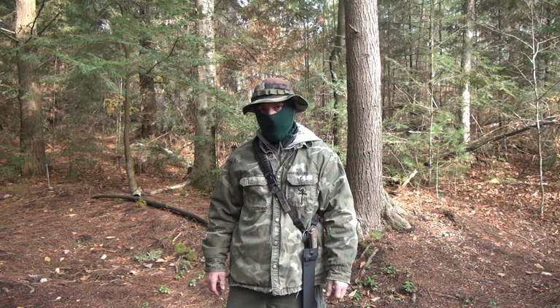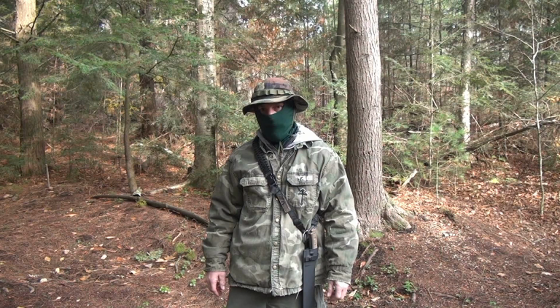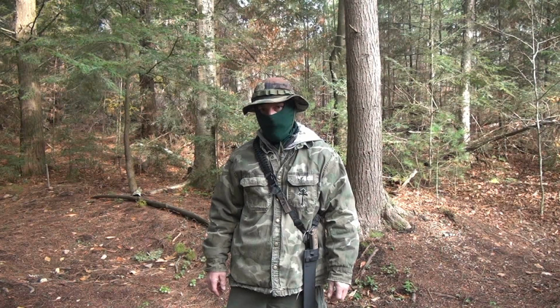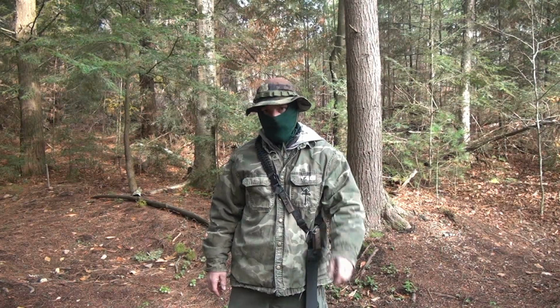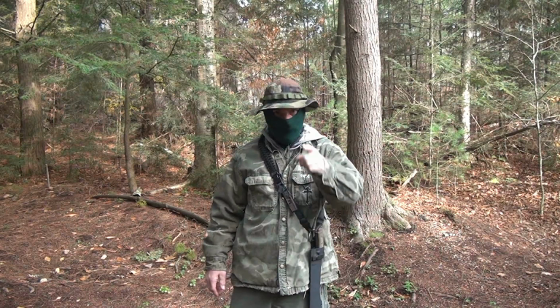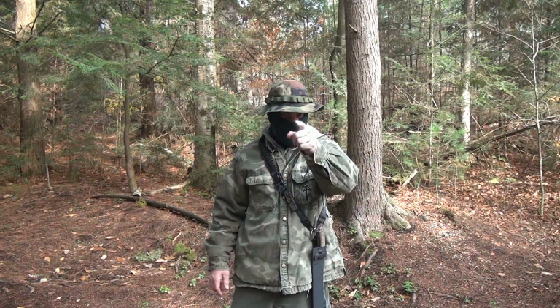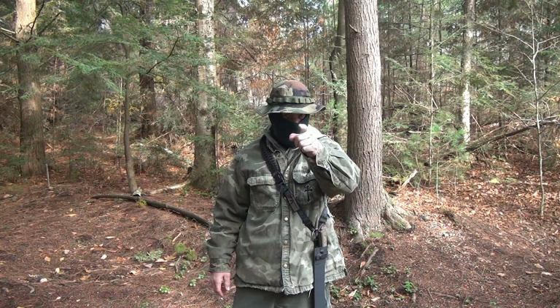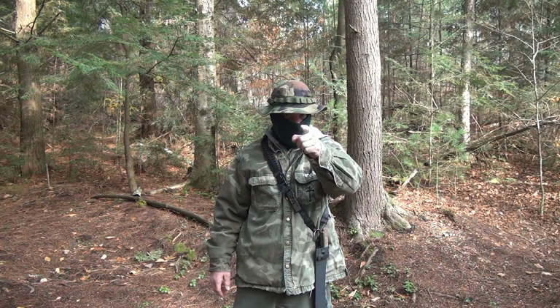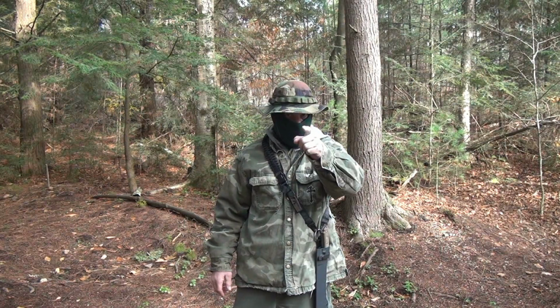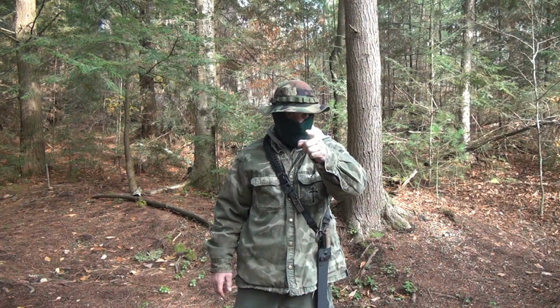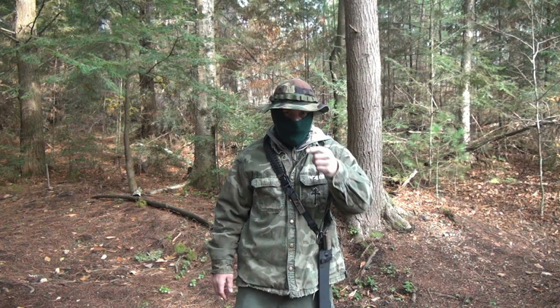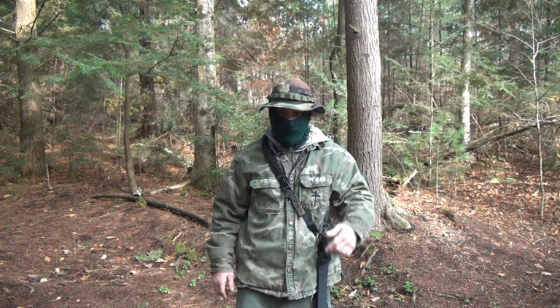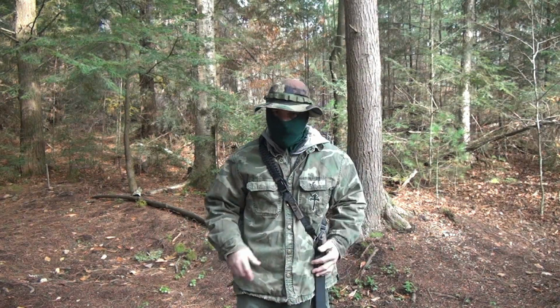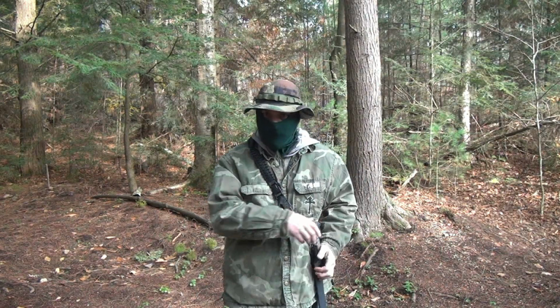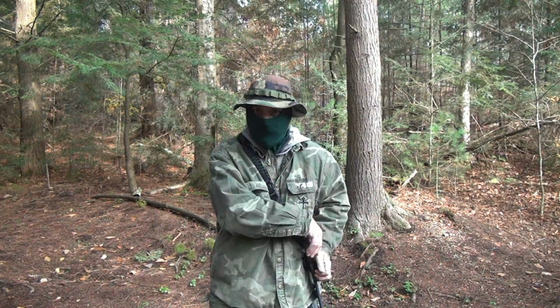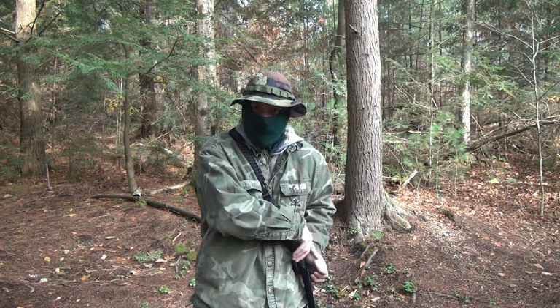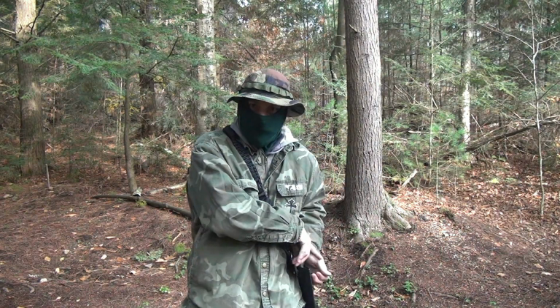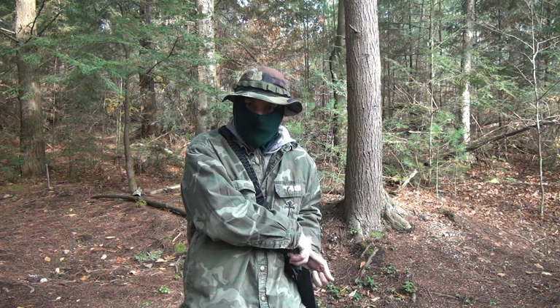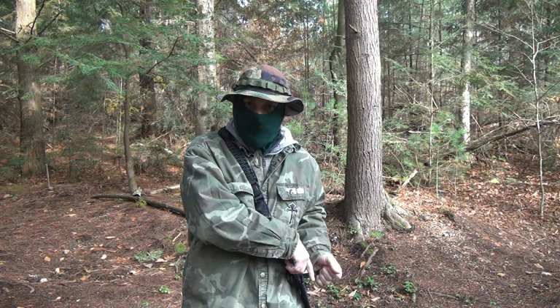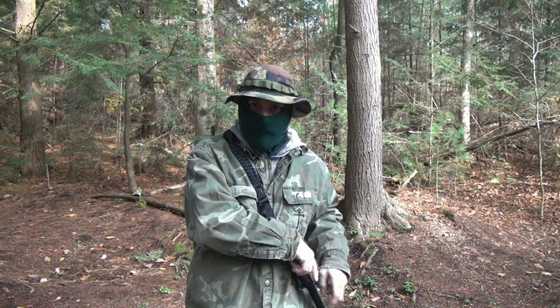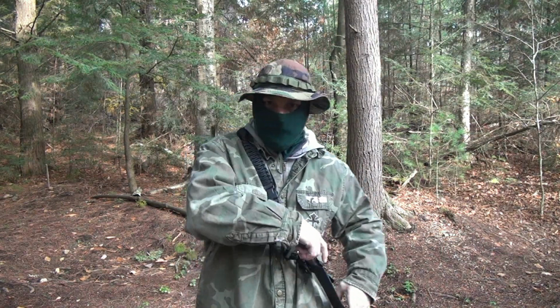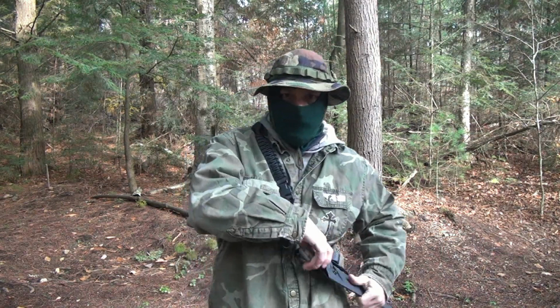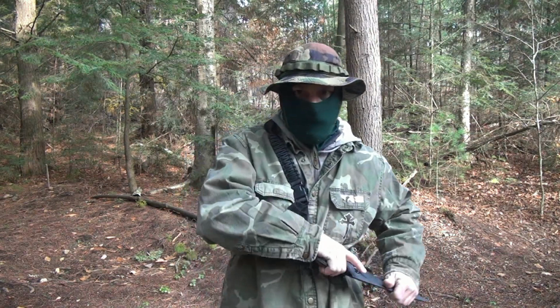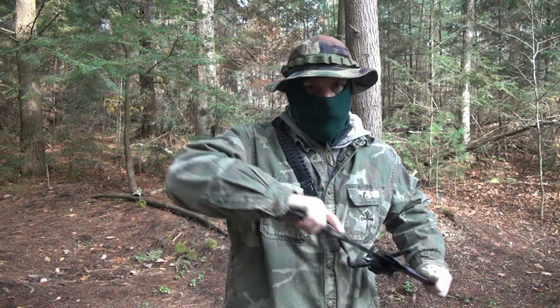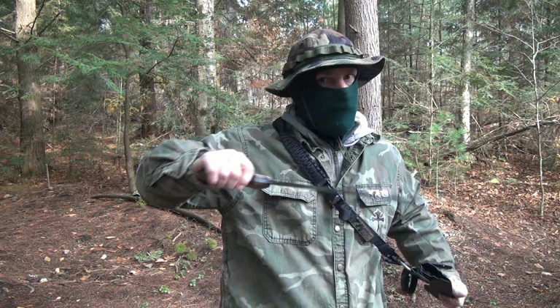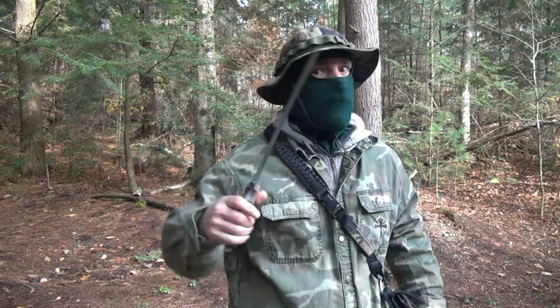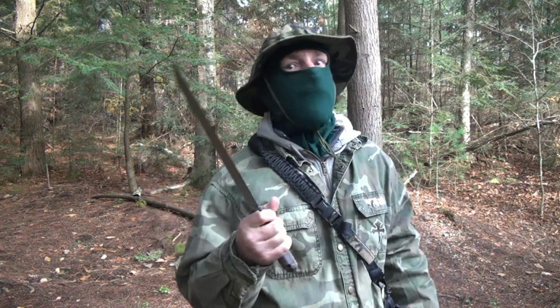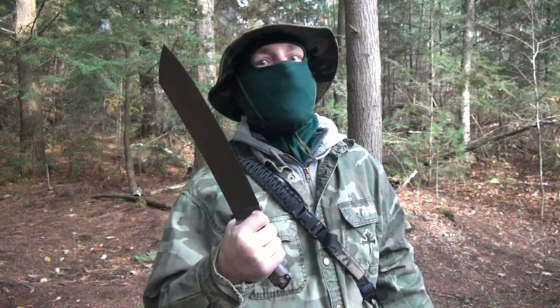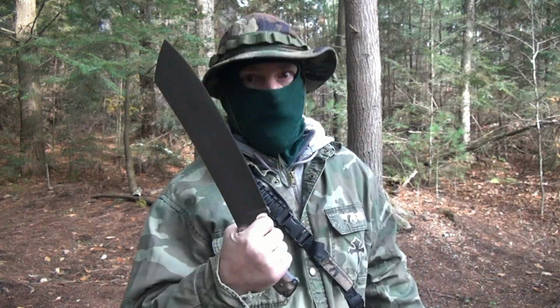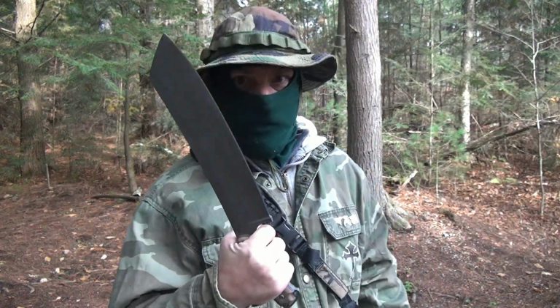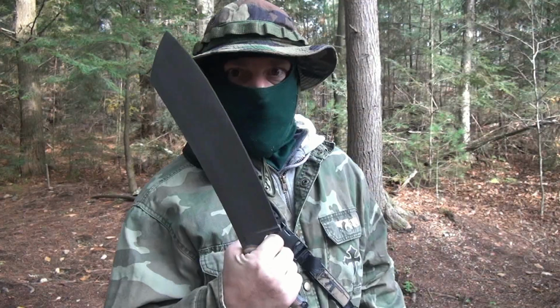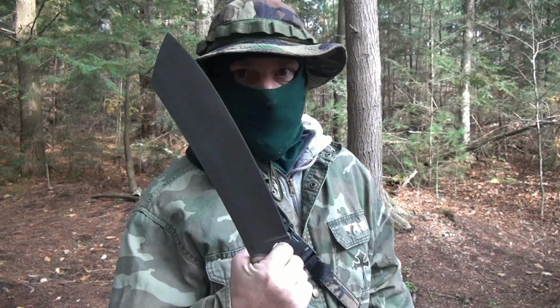My people, it's your man. Today we're going to take a look at the TOPS El Chete.